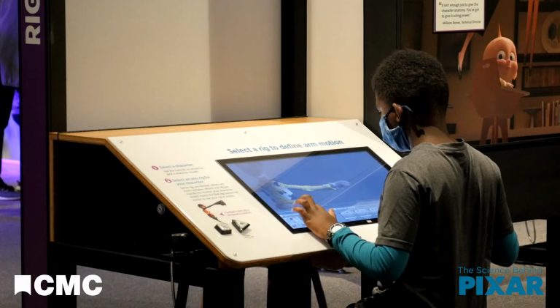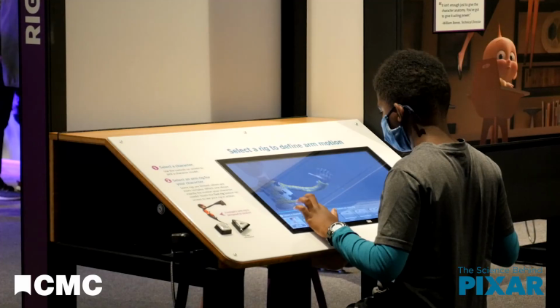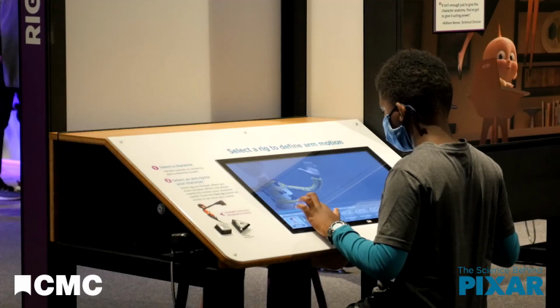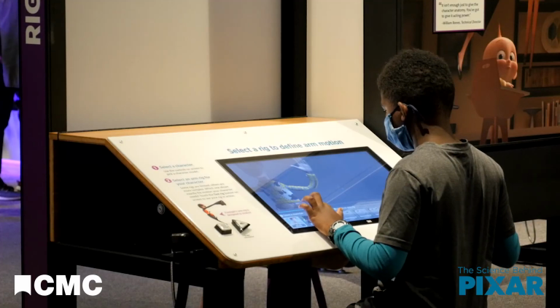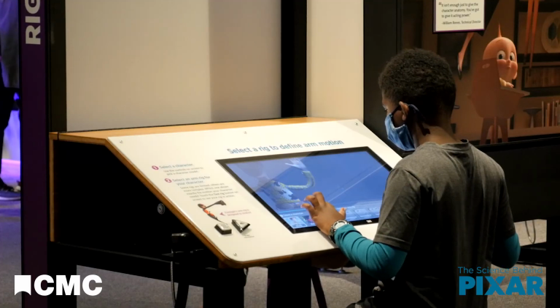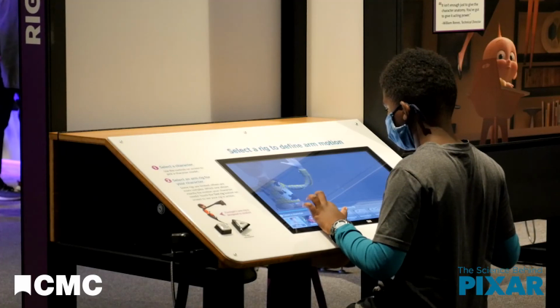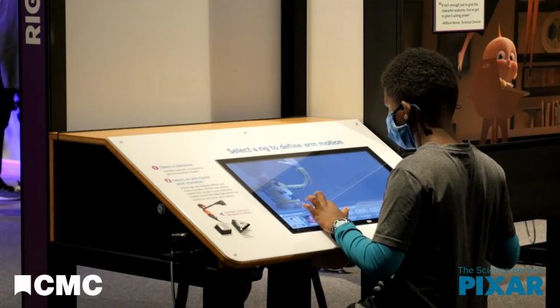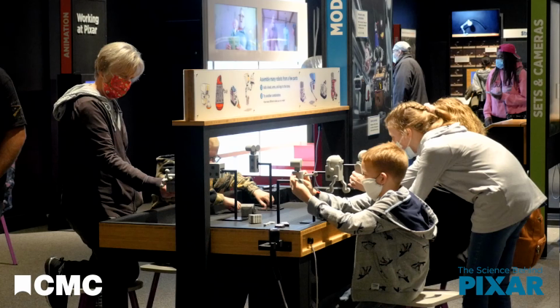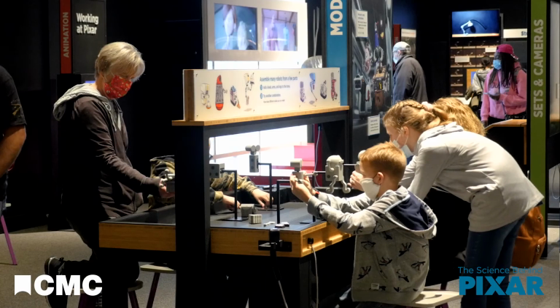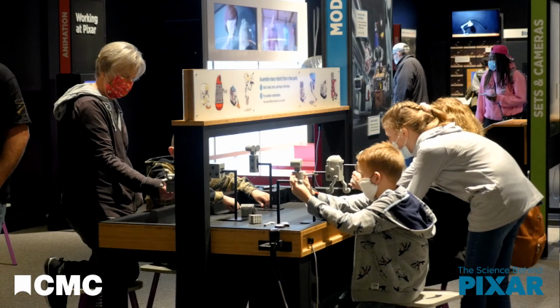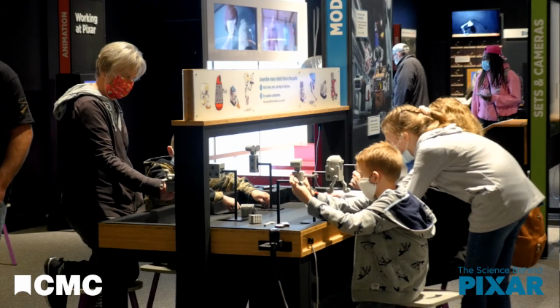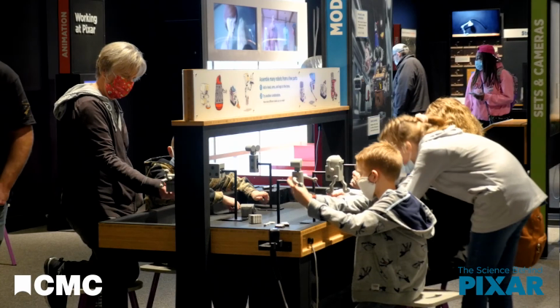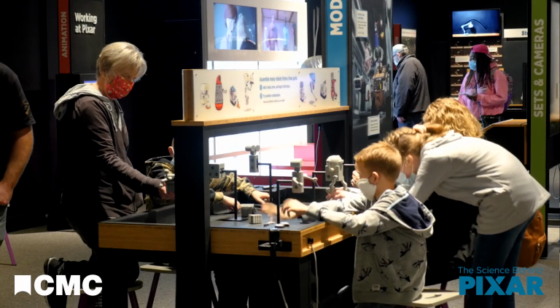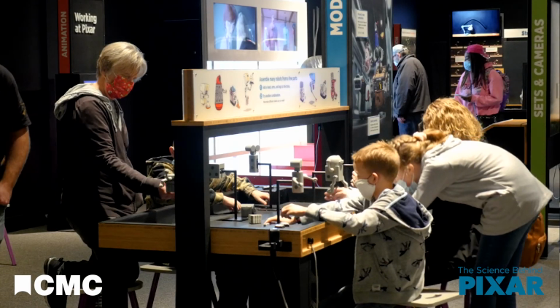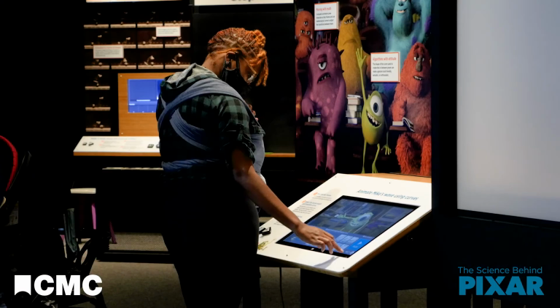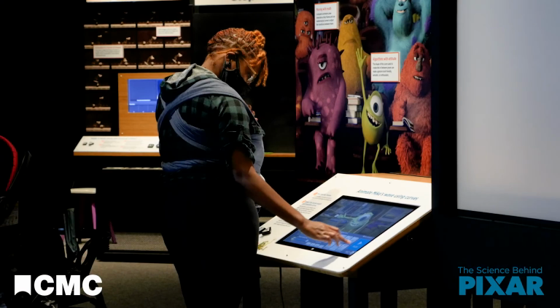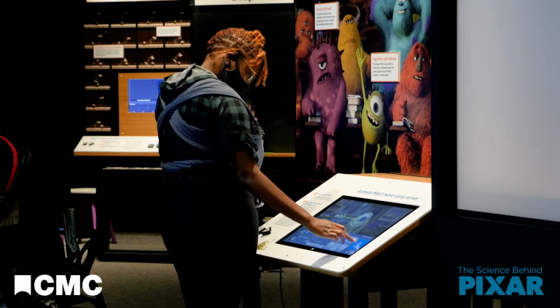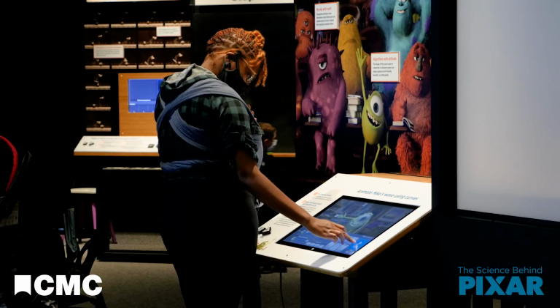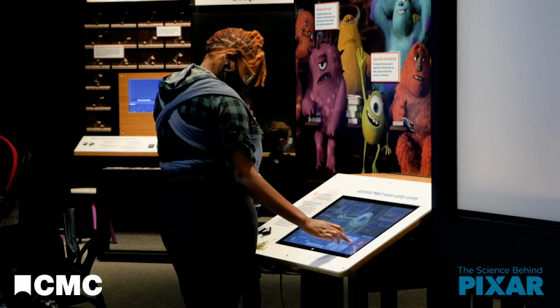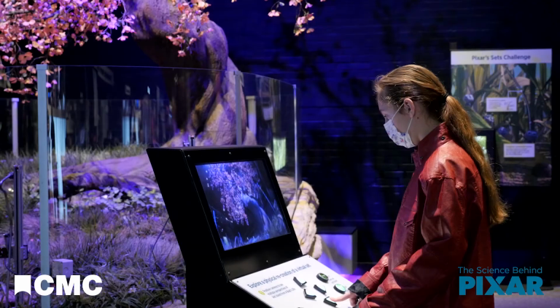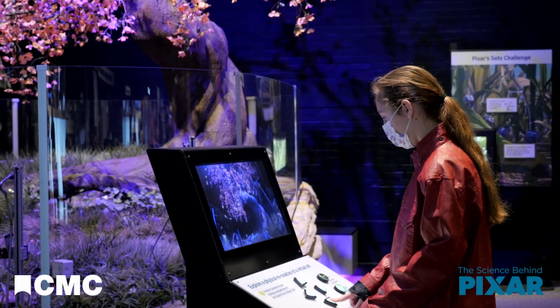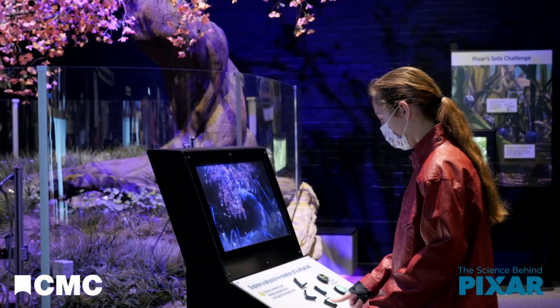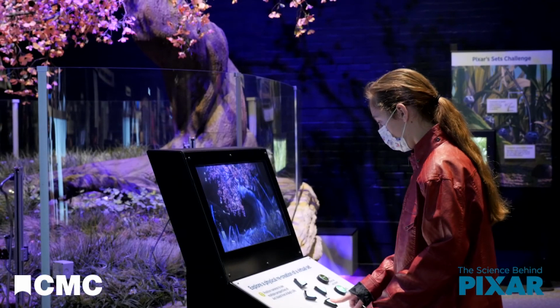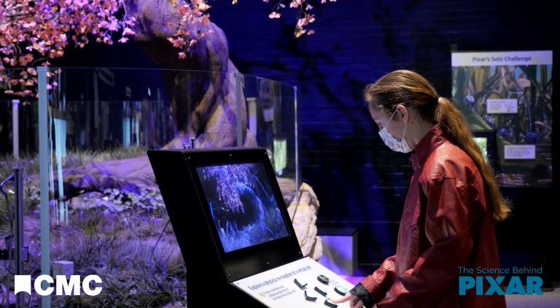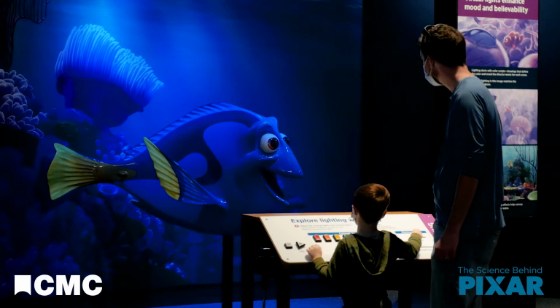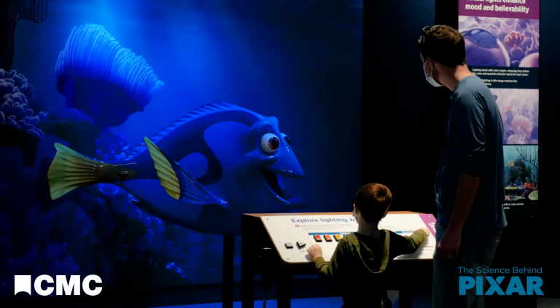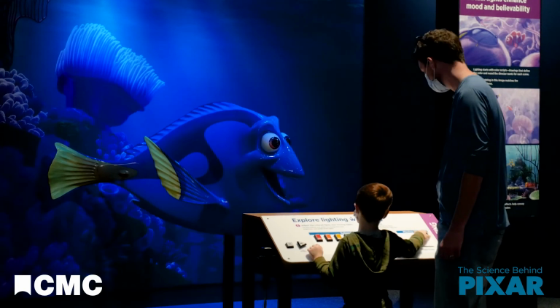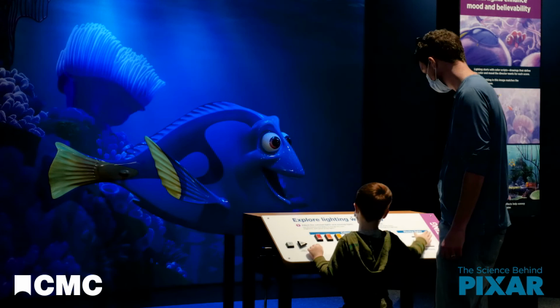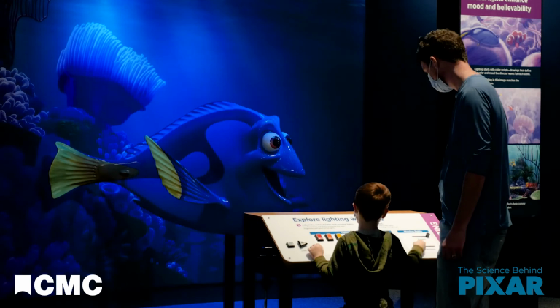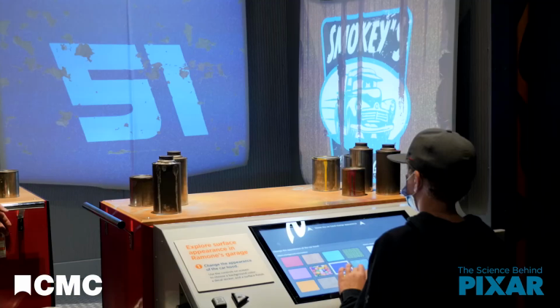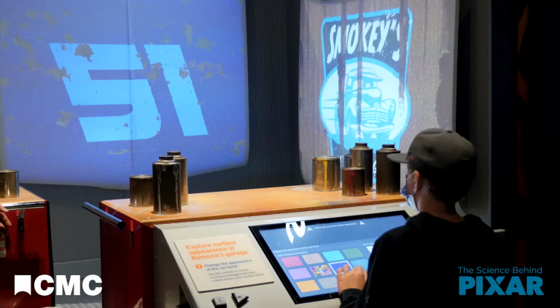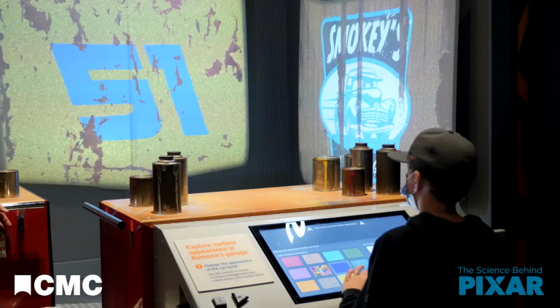Learn about rigging and much more through over 50 other interactive stations in the Science Behind Pixar at the Cincinnati Museum Center.